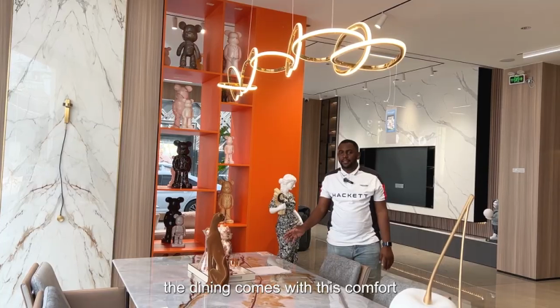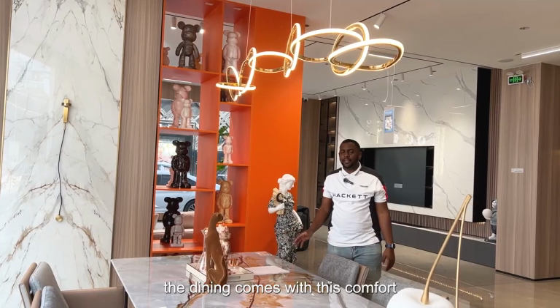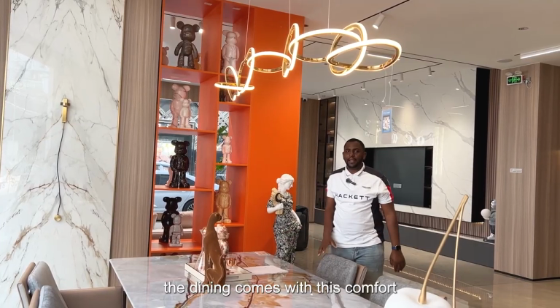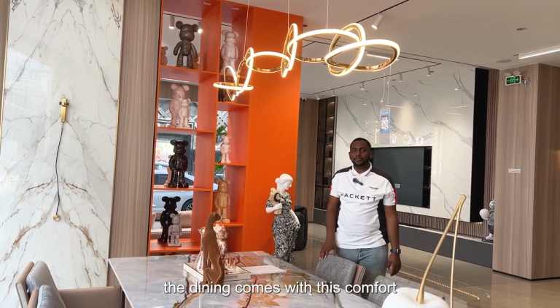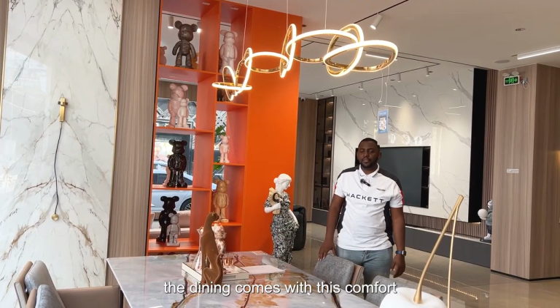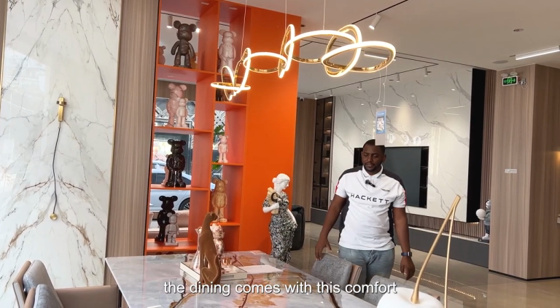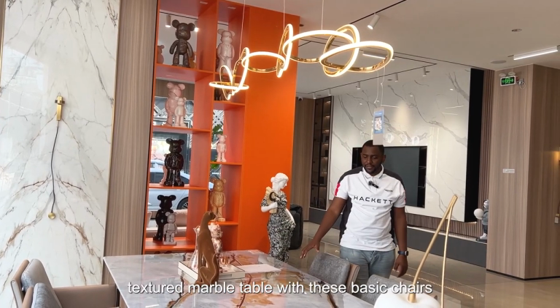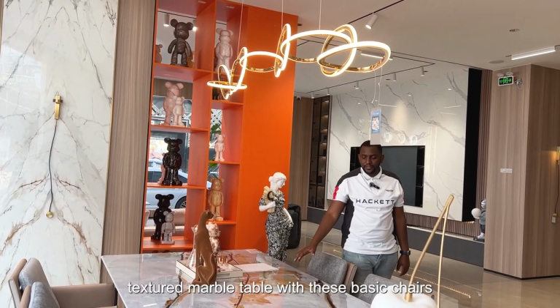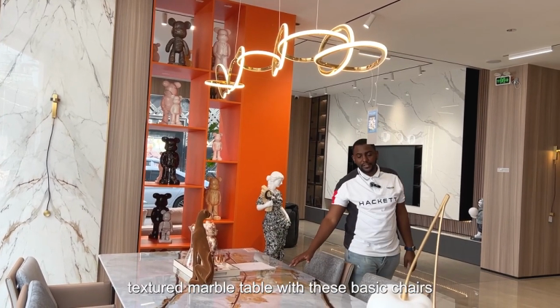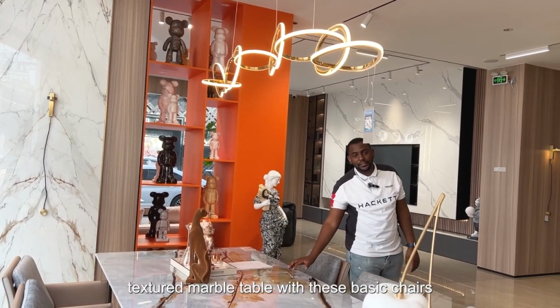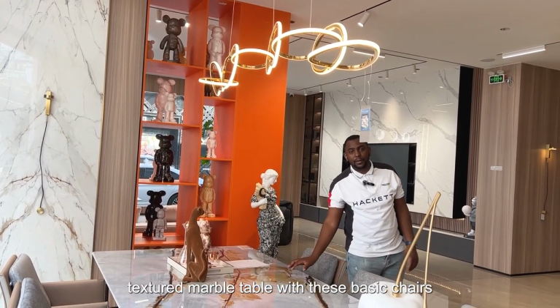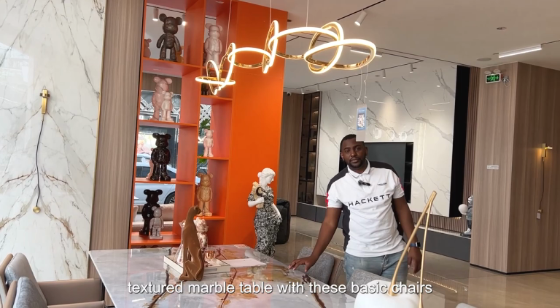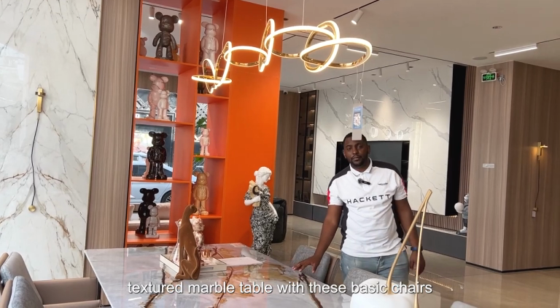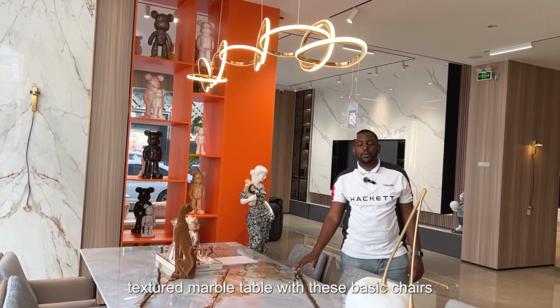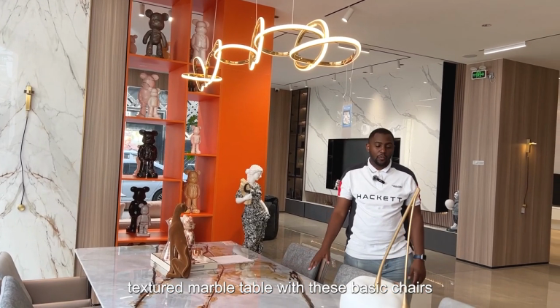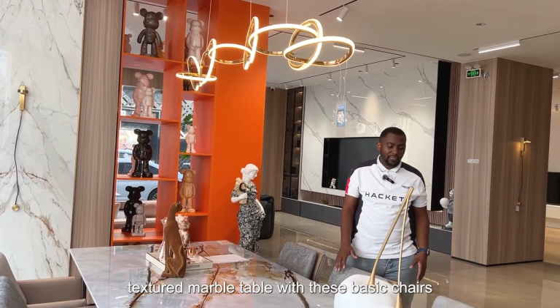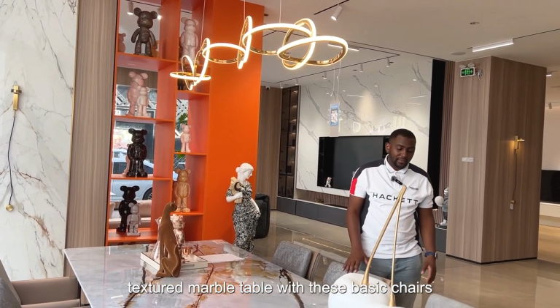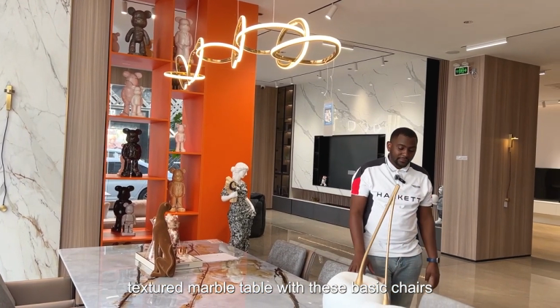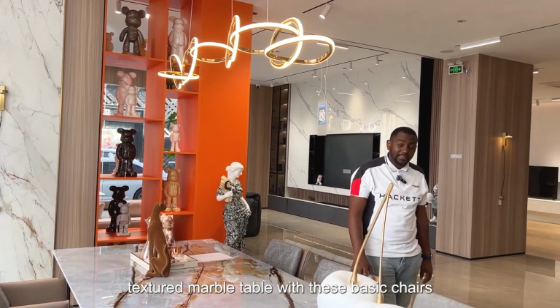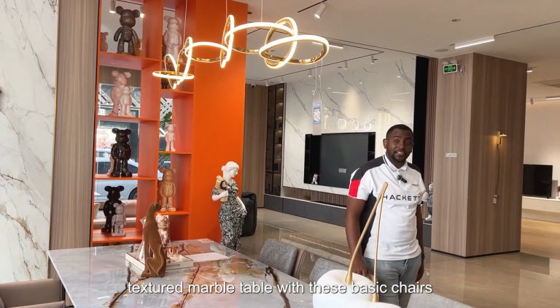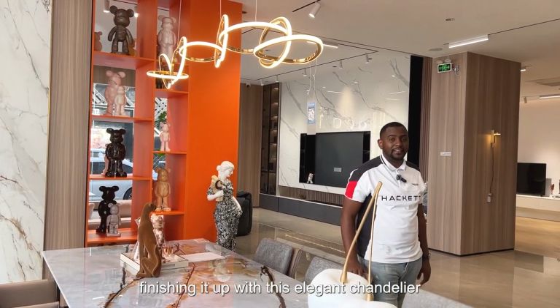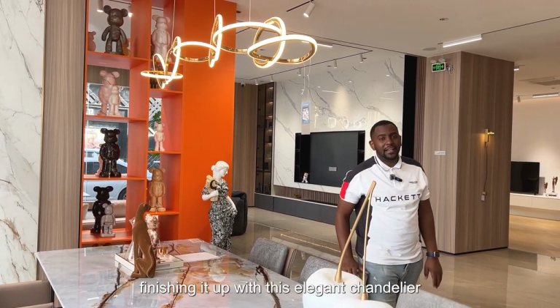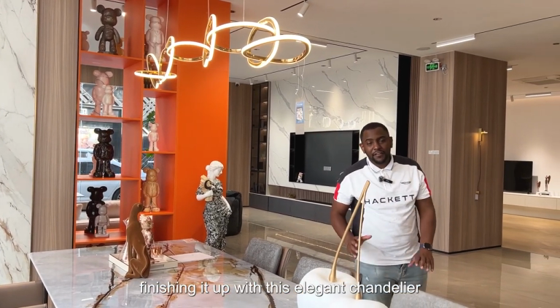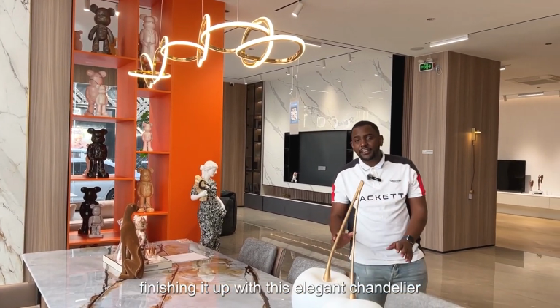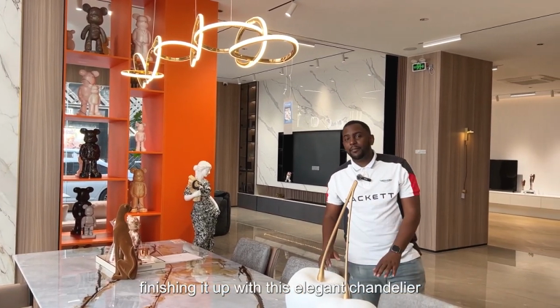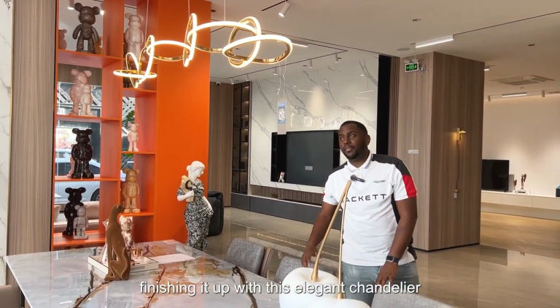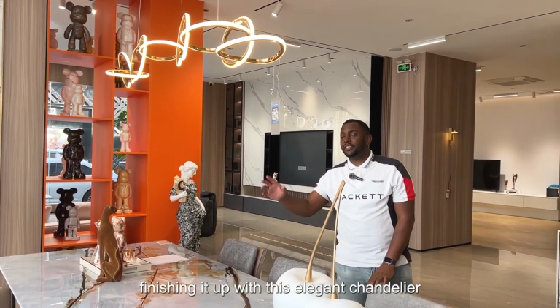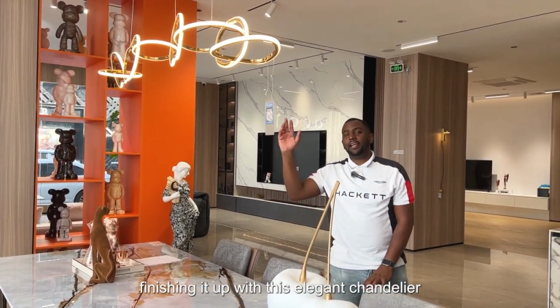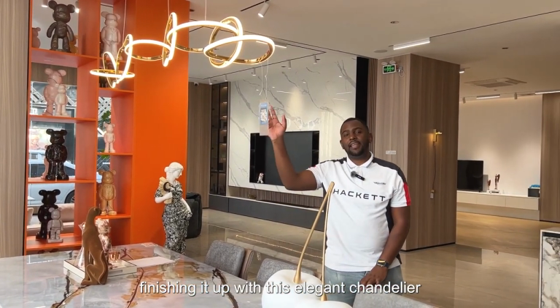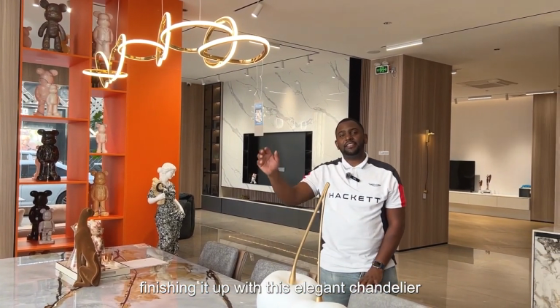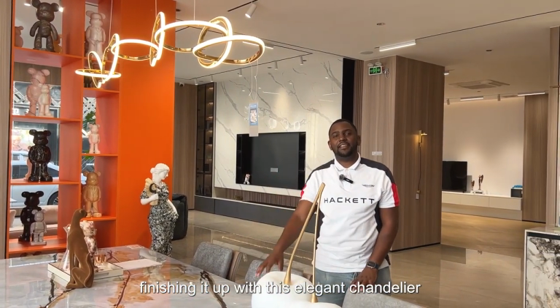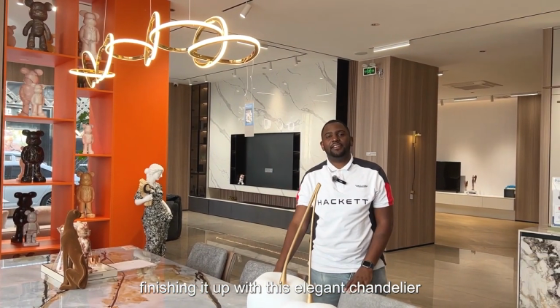The dining comes with this comfy textured marble table with these basic chairs, finishing it up with this elegant chandelier.